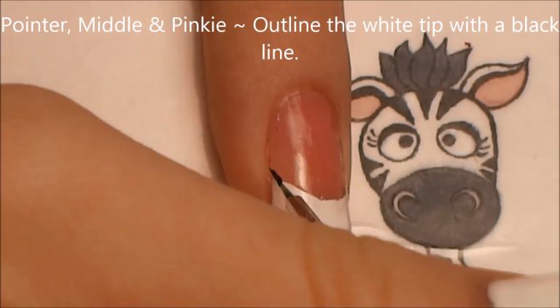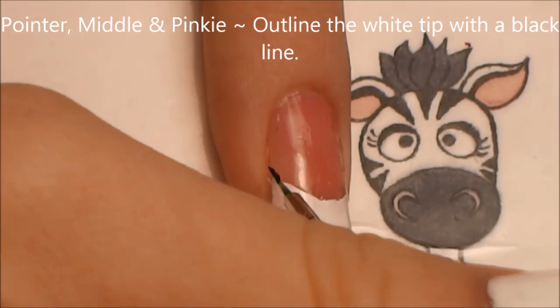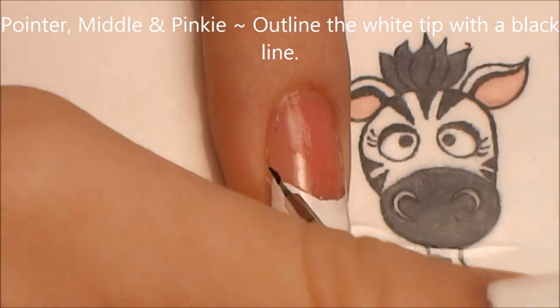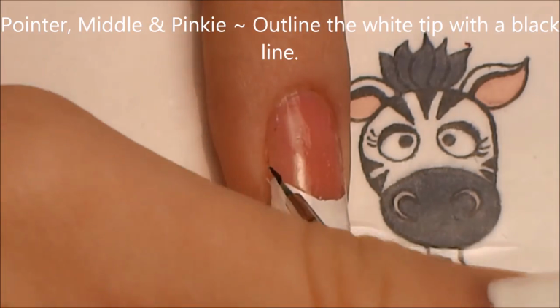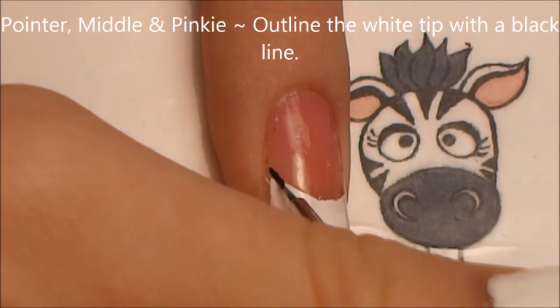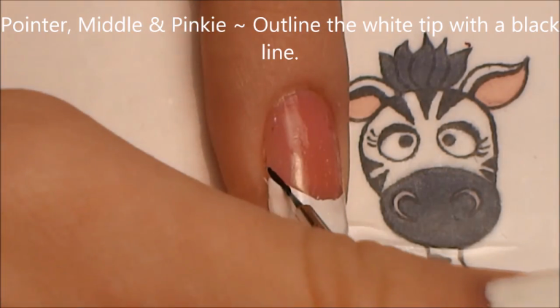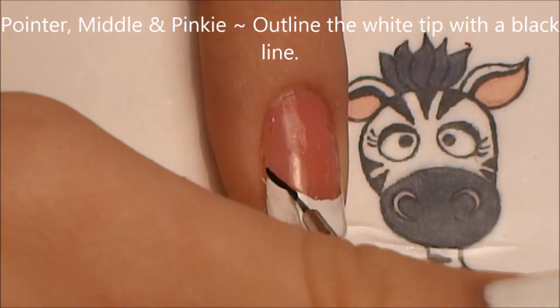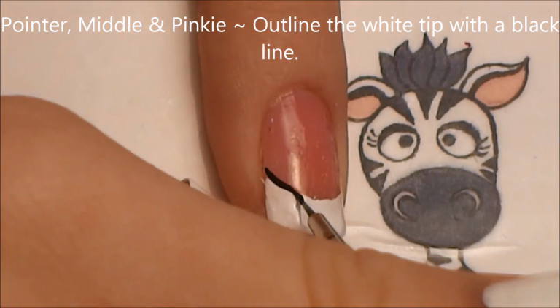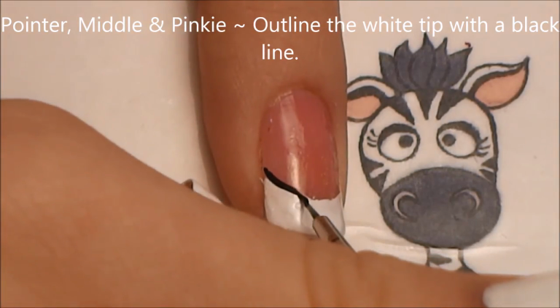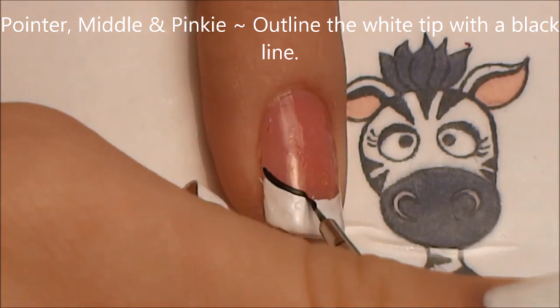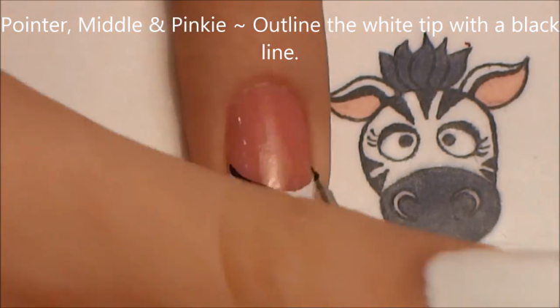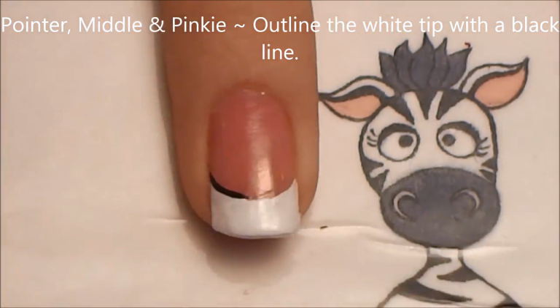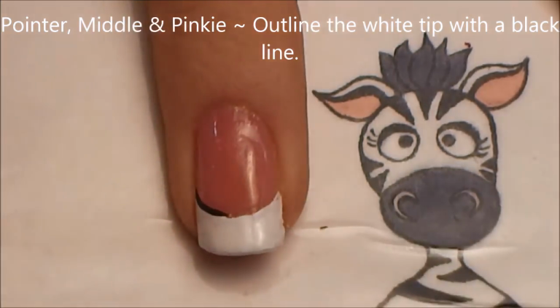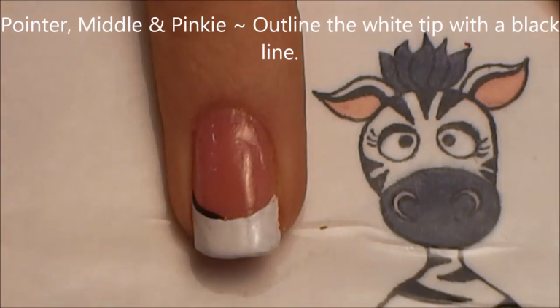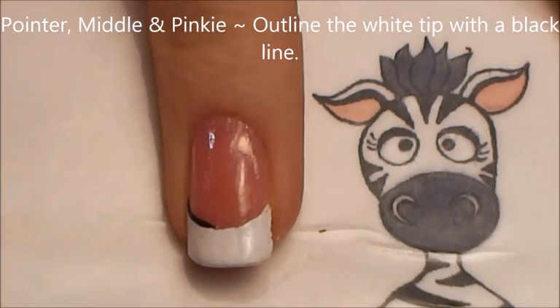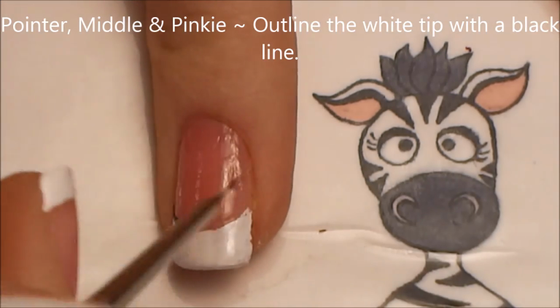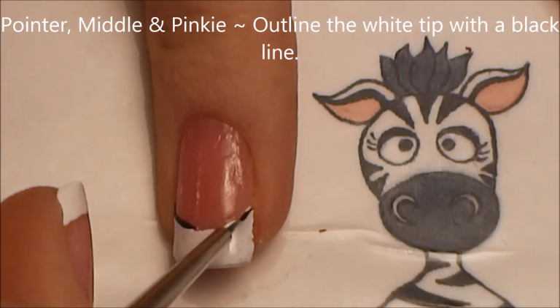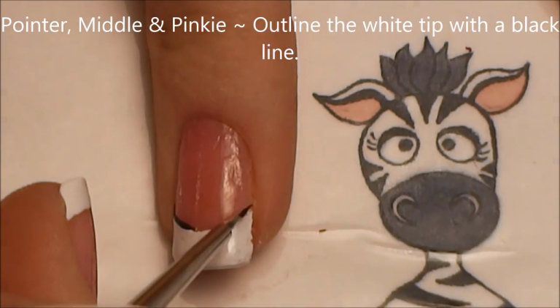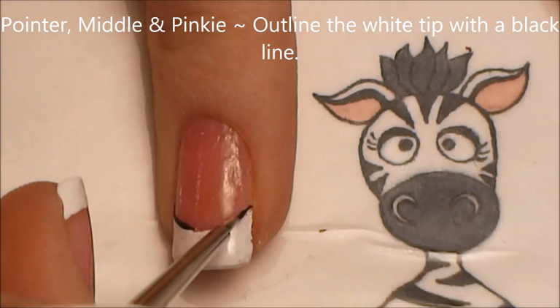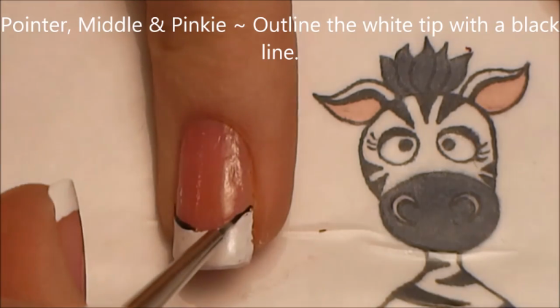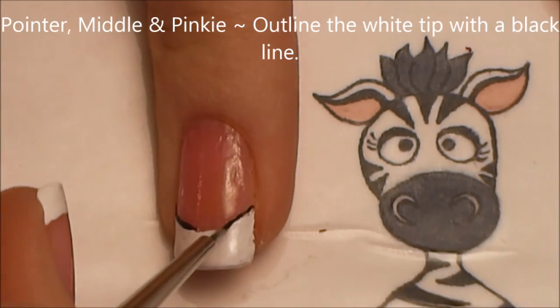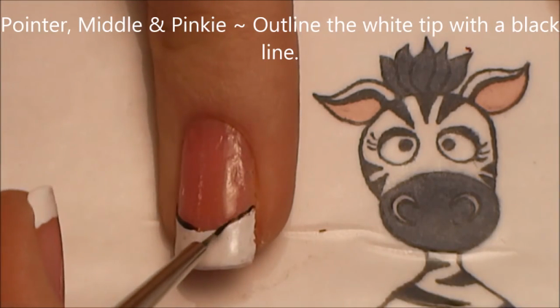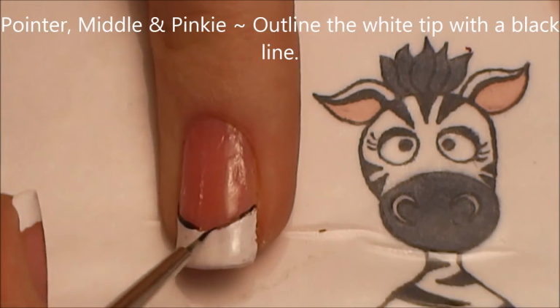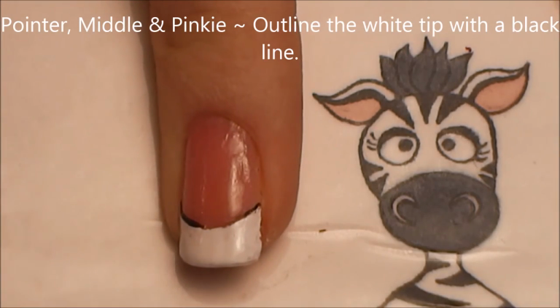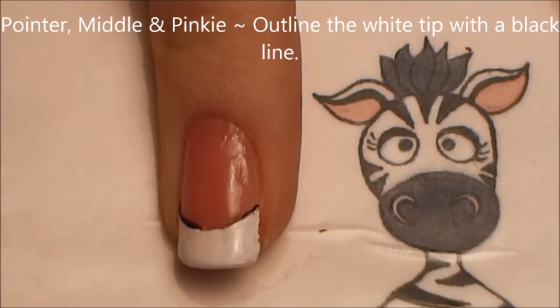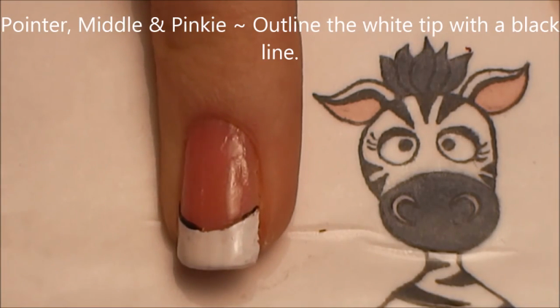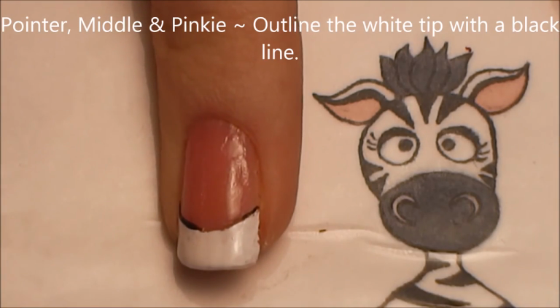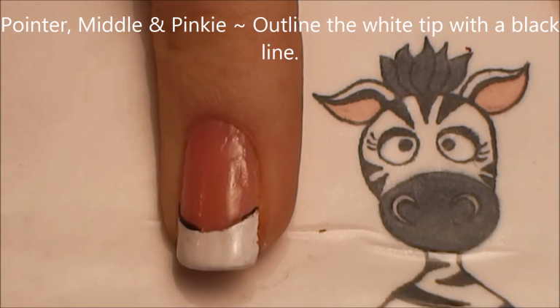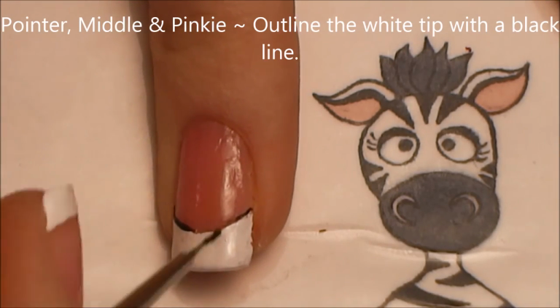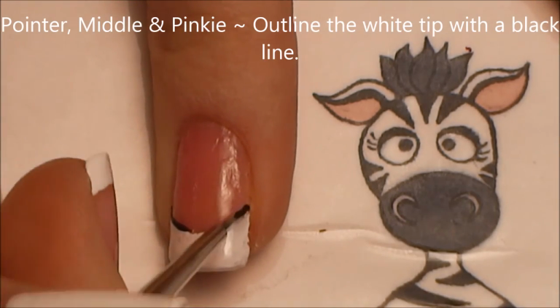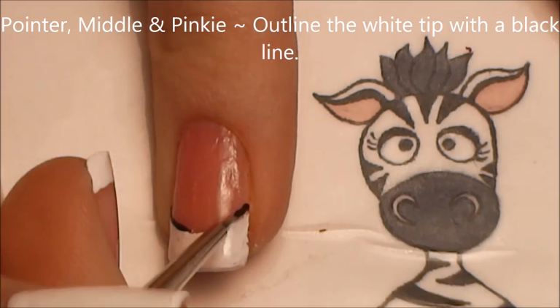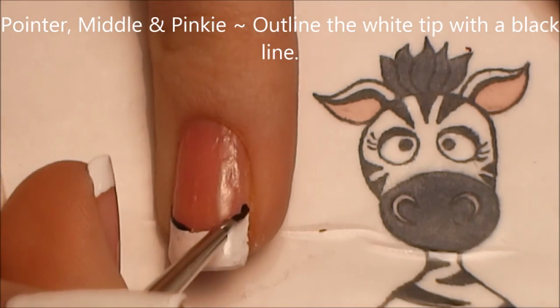On your pointer, middle, and pinky, we're going to outline our nails with a stripe of black and then a stripe of red.